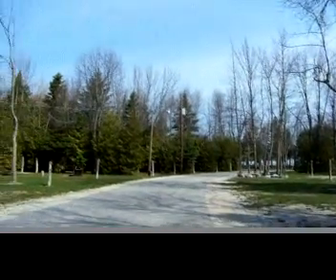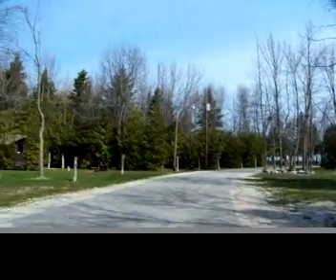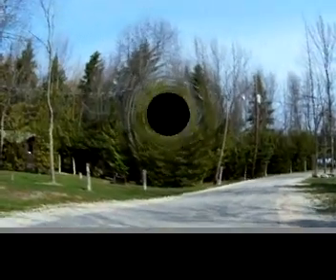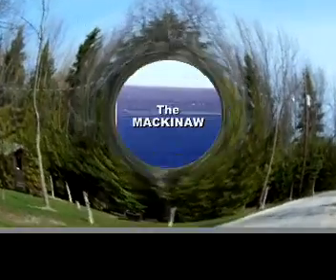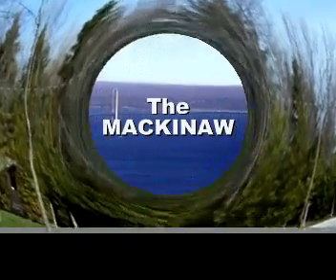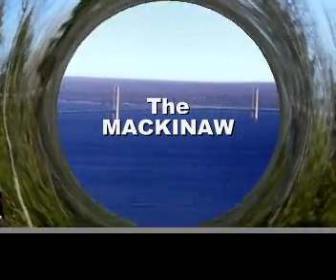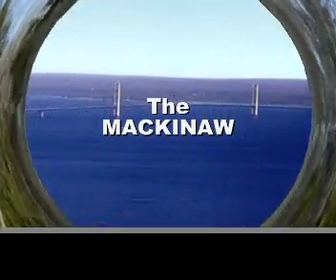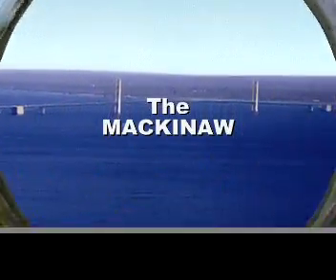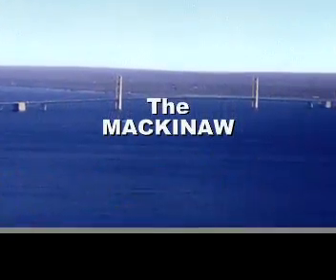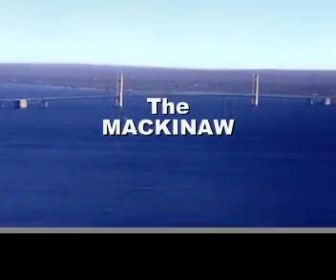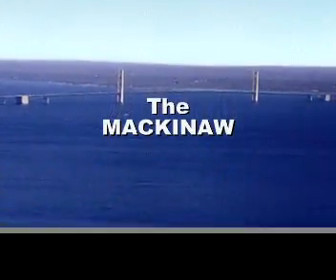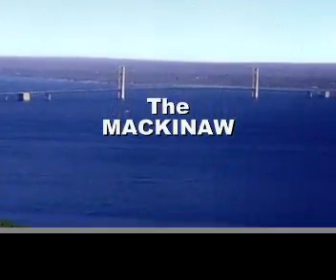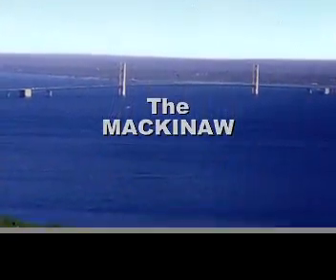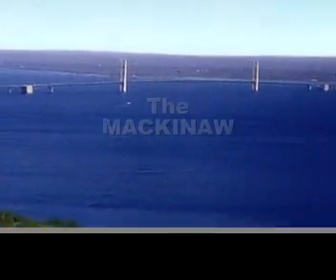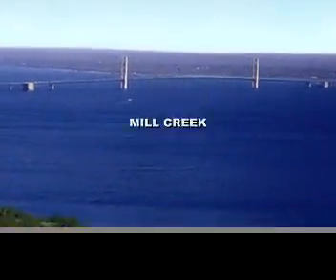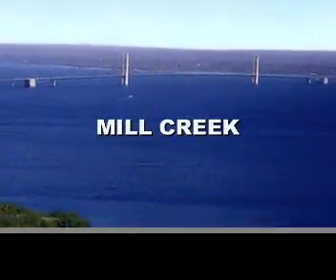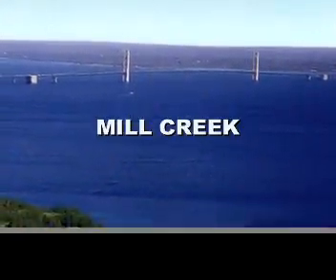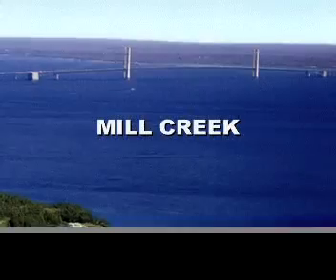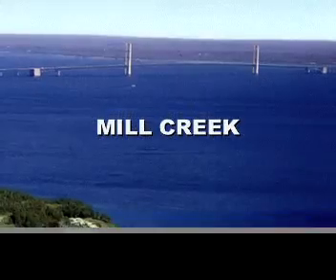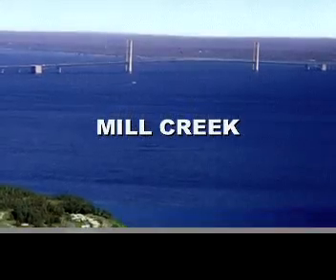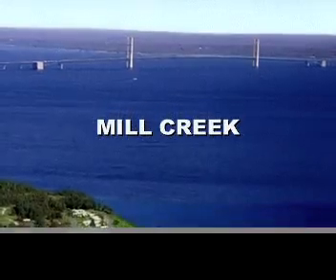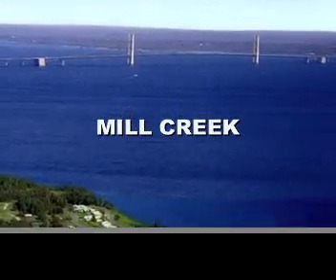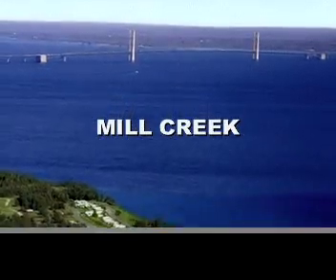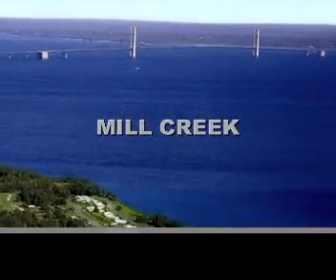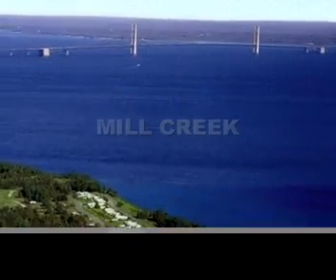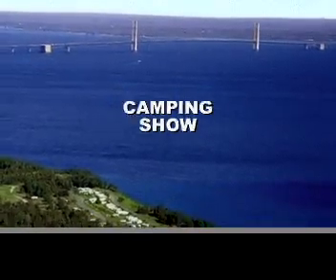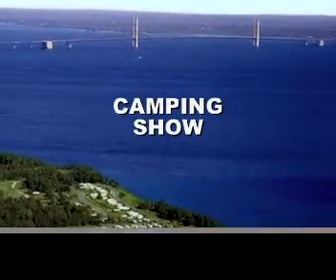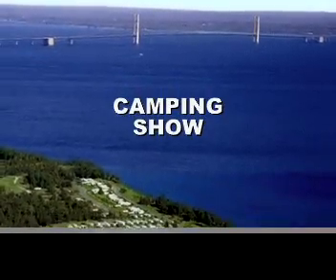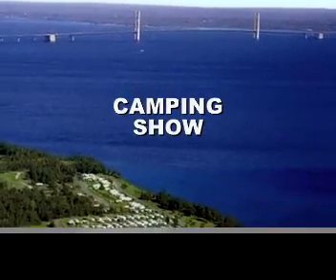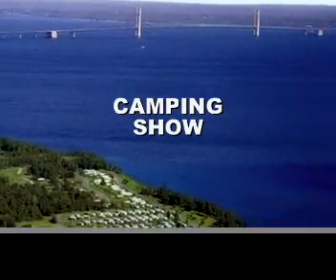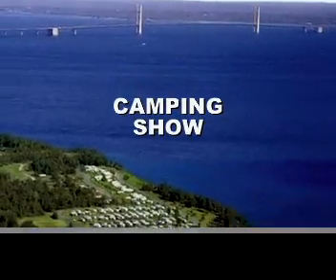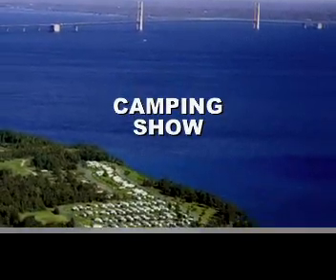It's the Mackinac Mill Creek Camping Show!